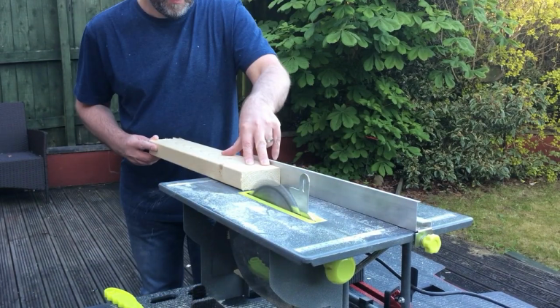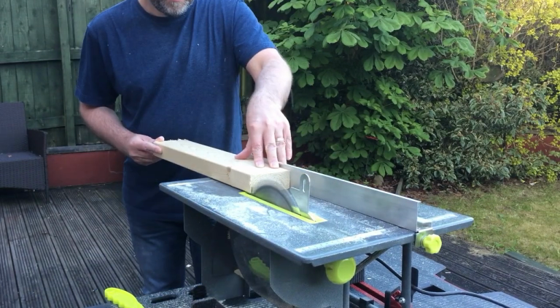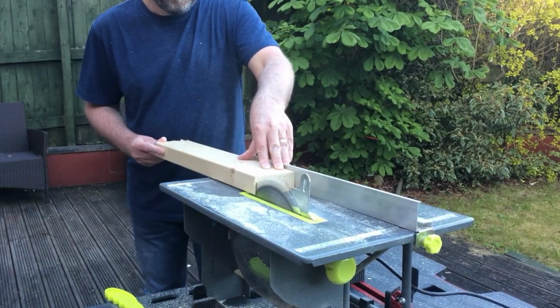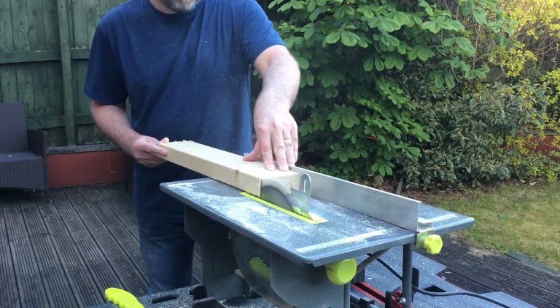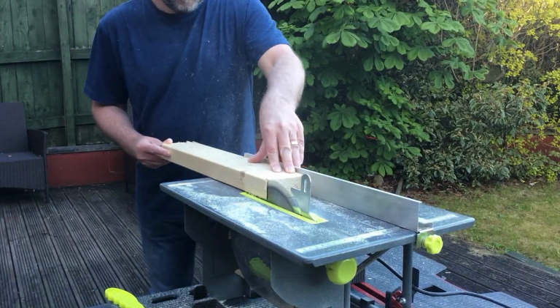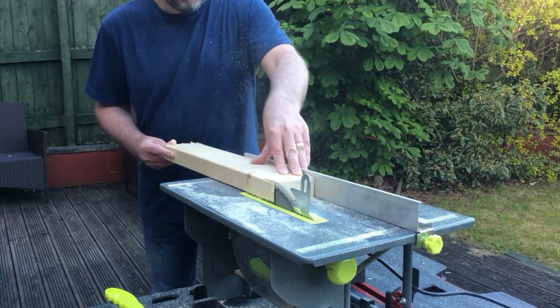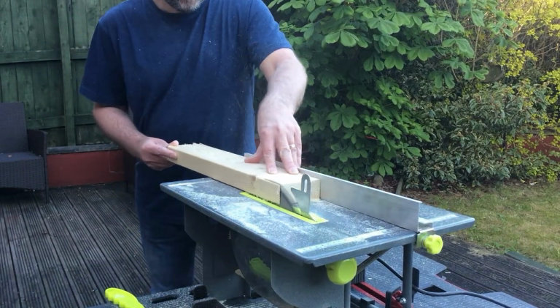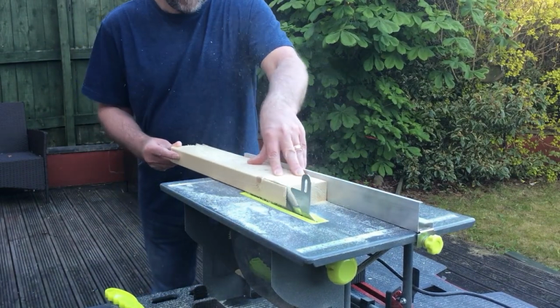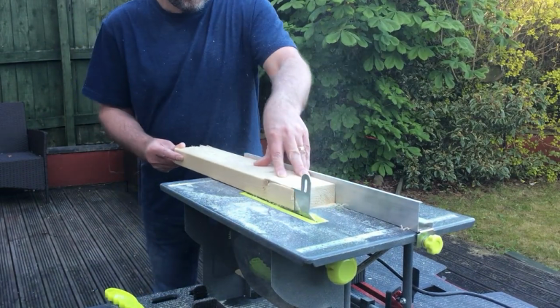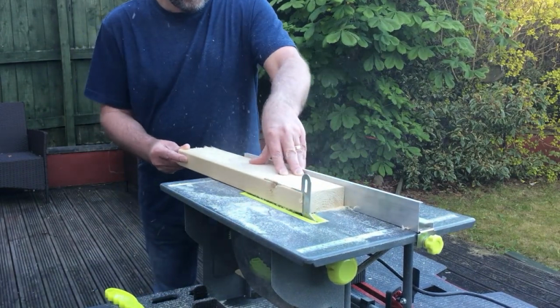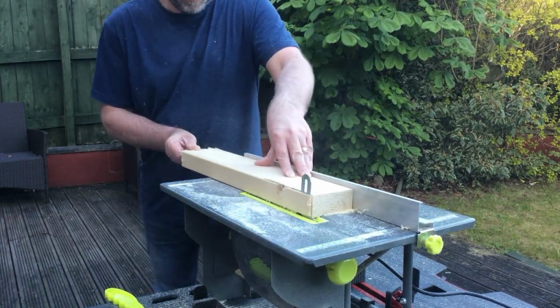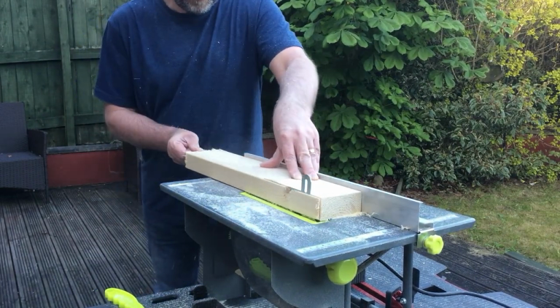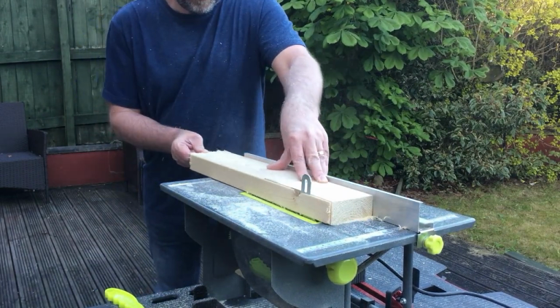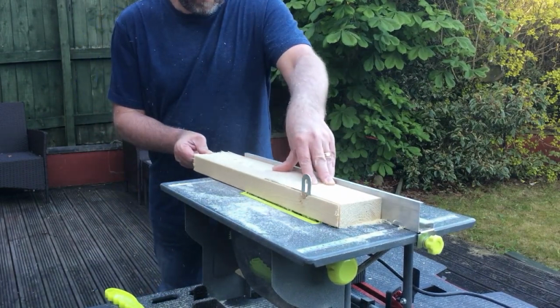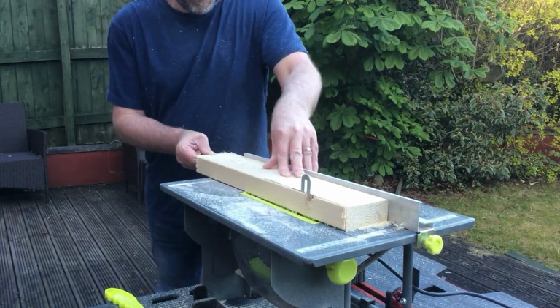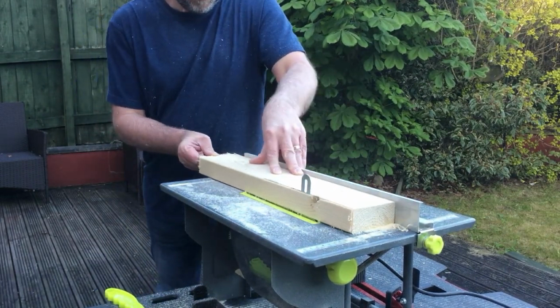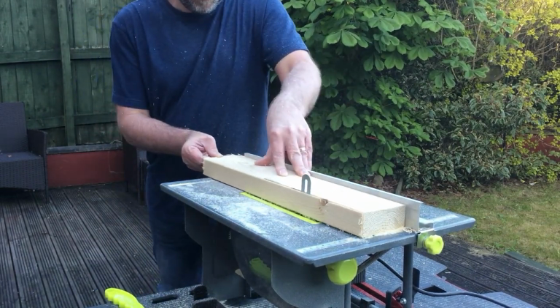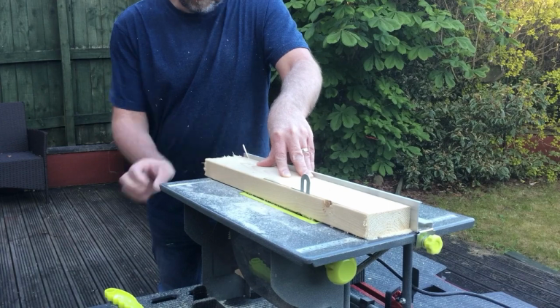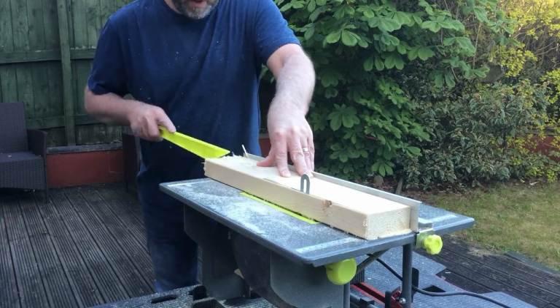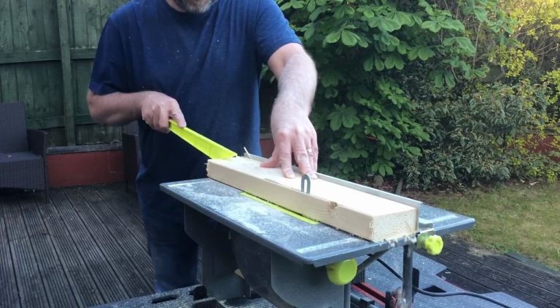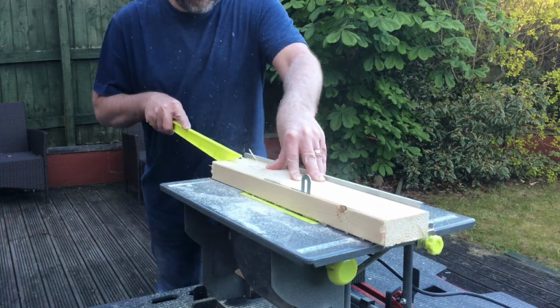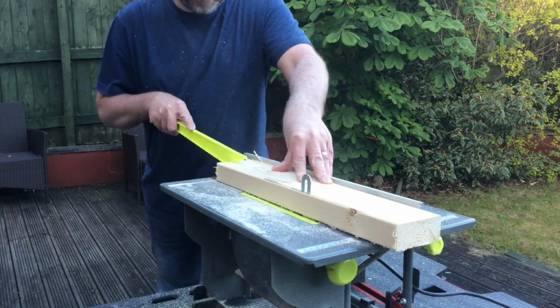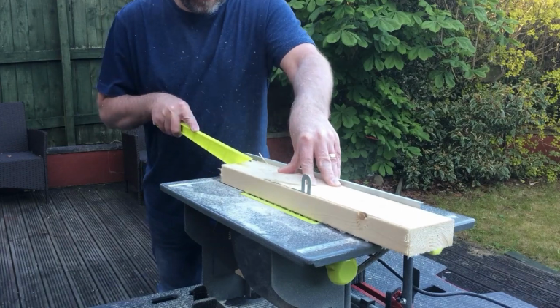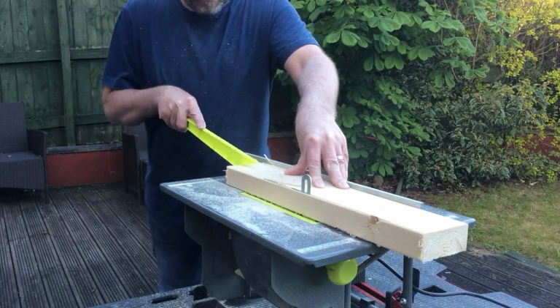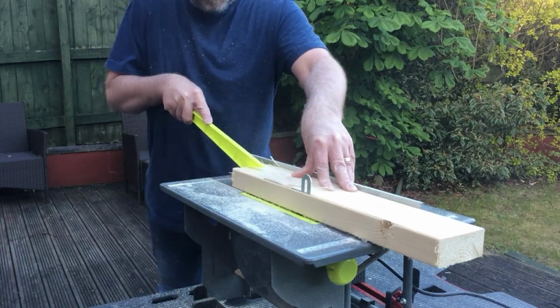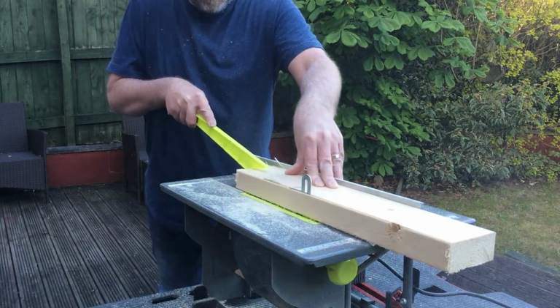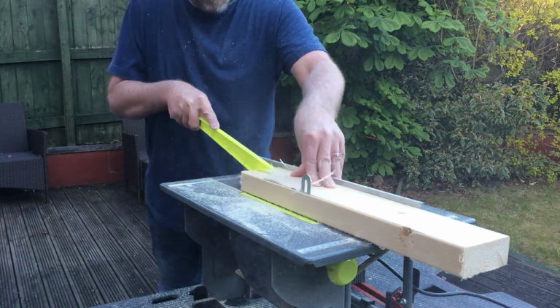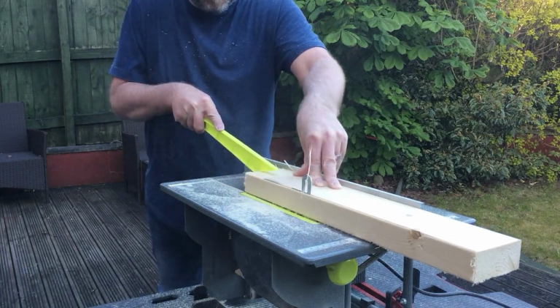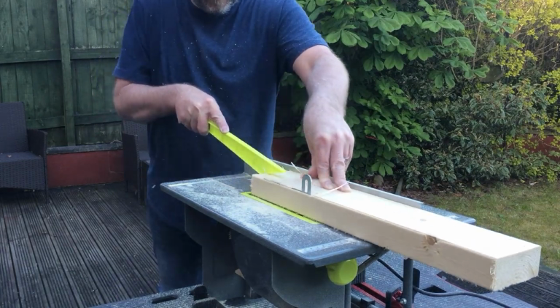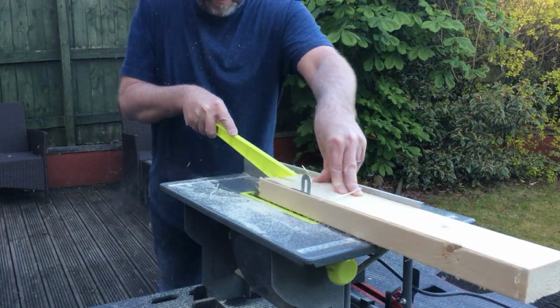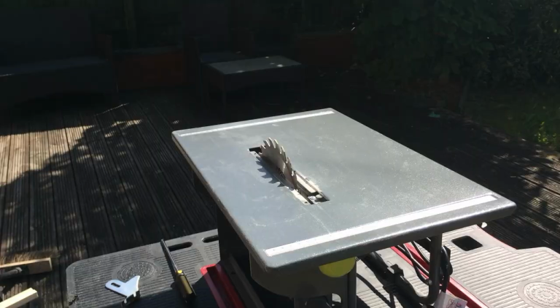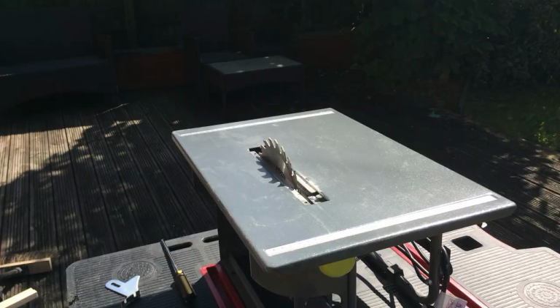CLS timber has a rounded profile, so here I'm flattening one edge to make it easier to attach to the base.